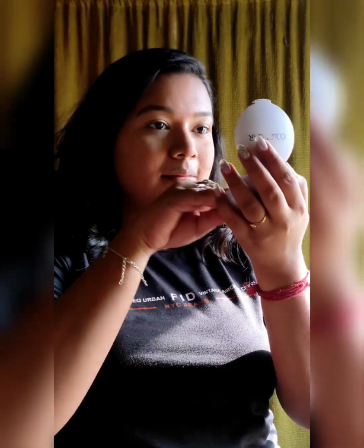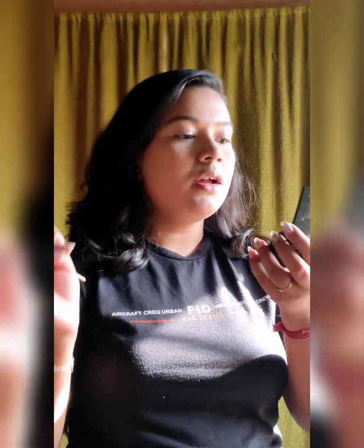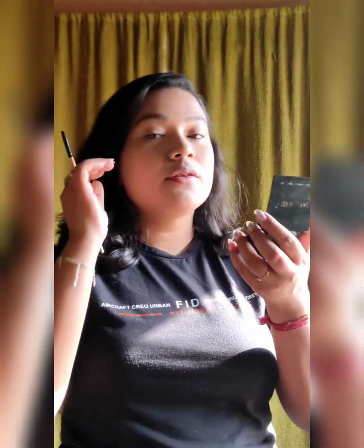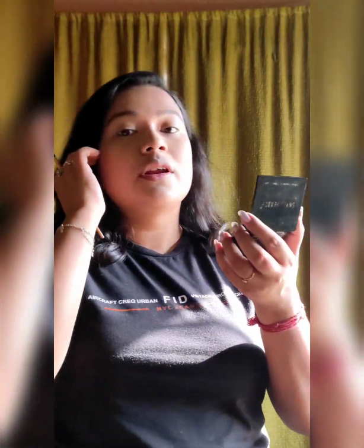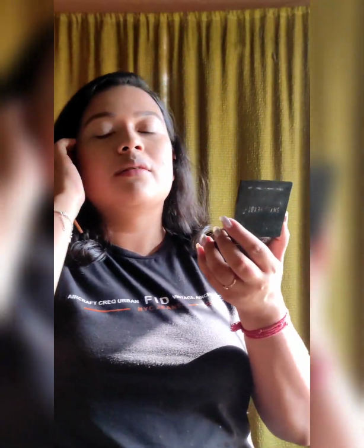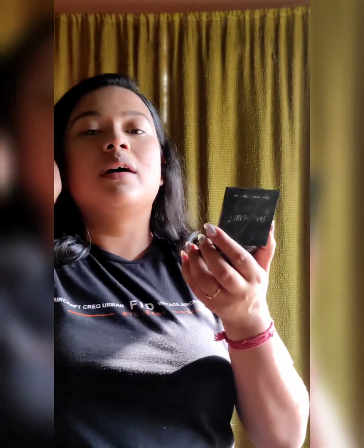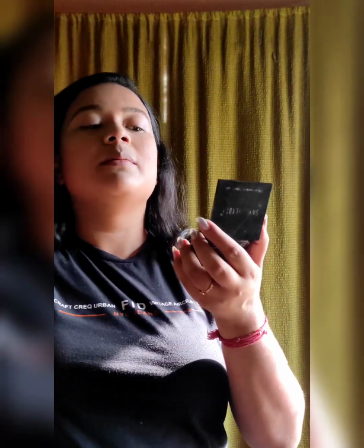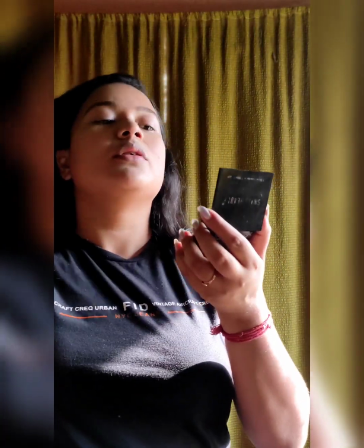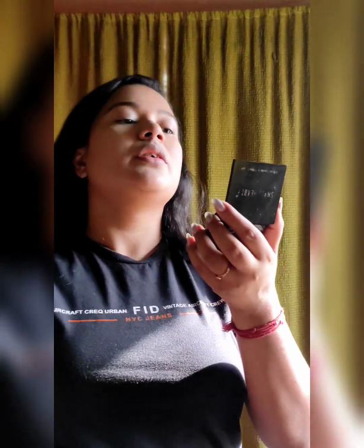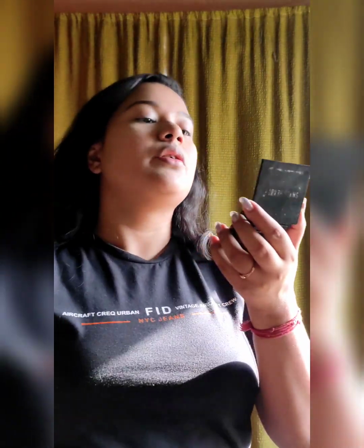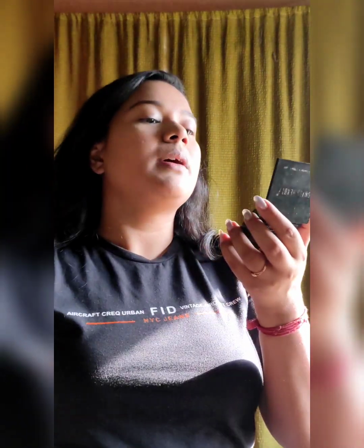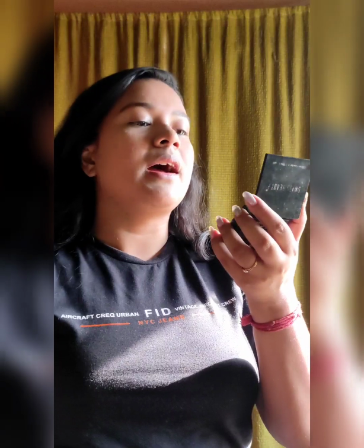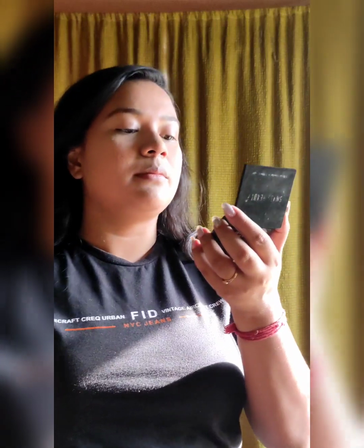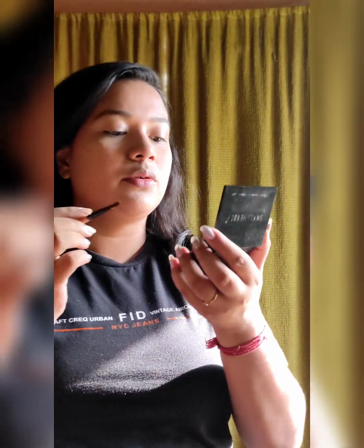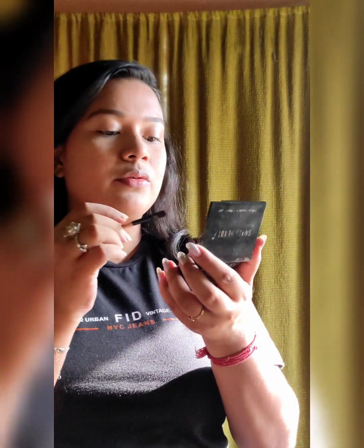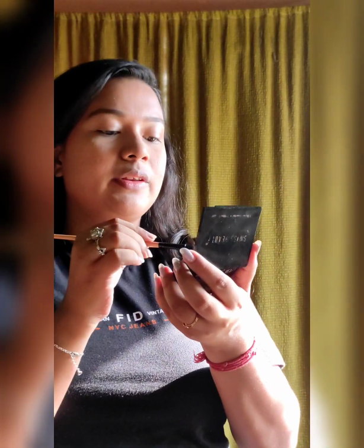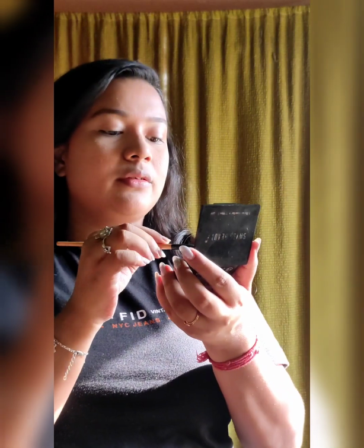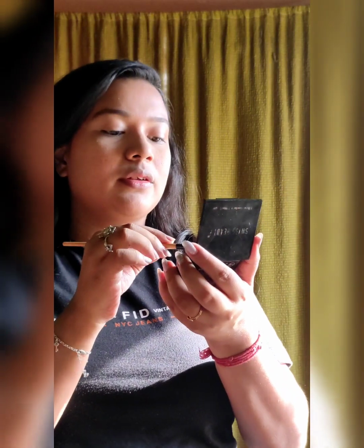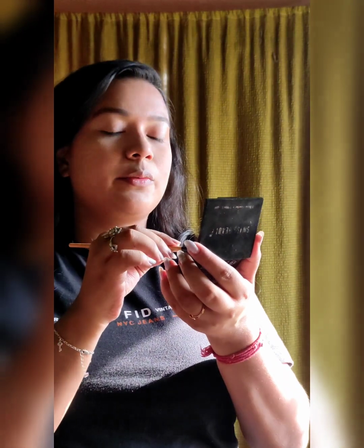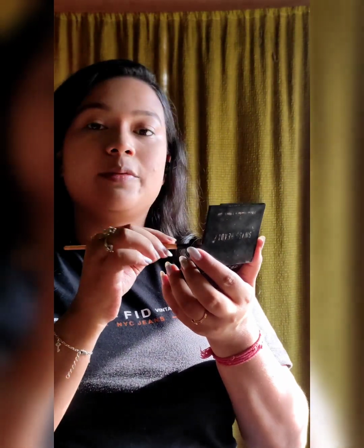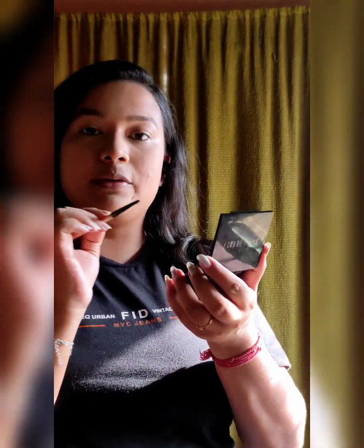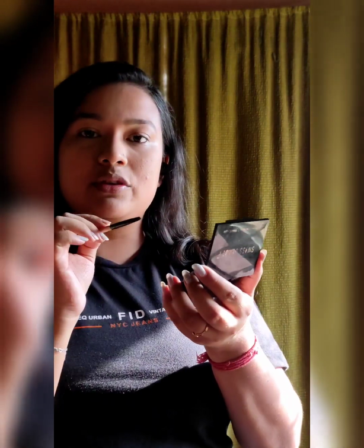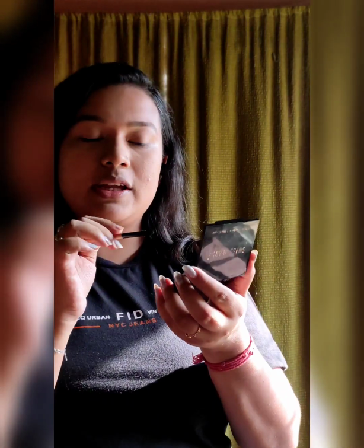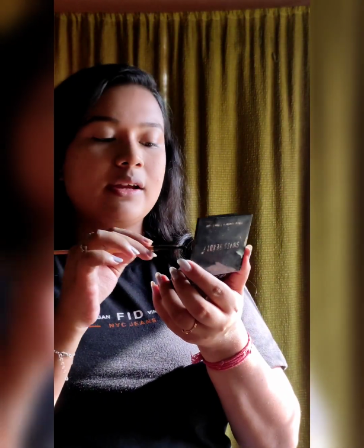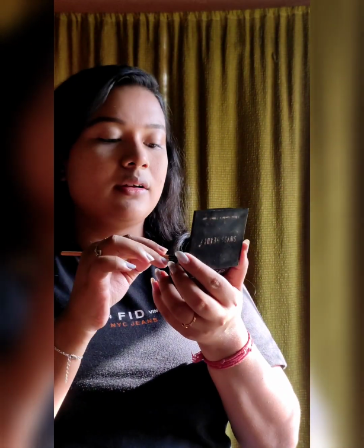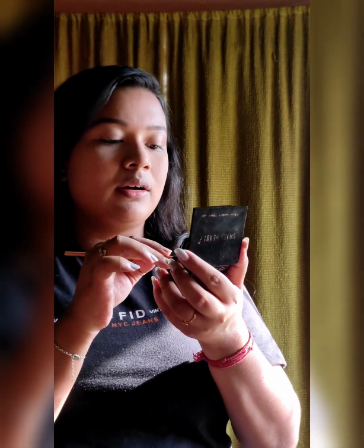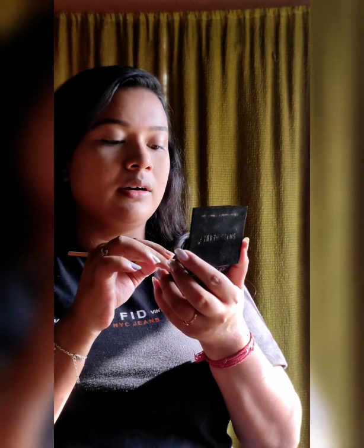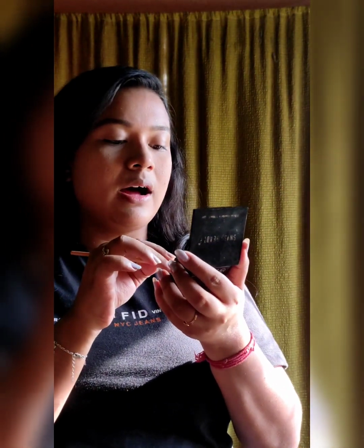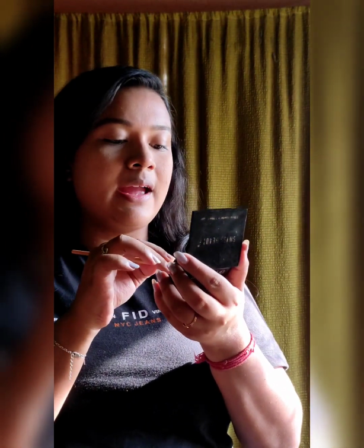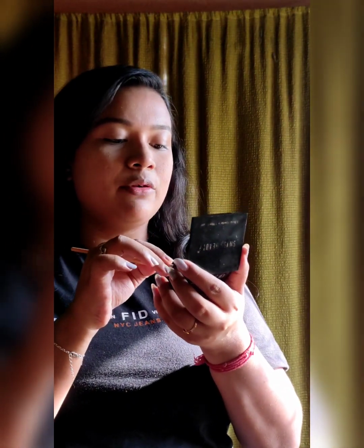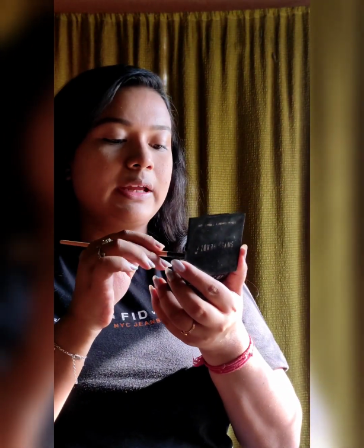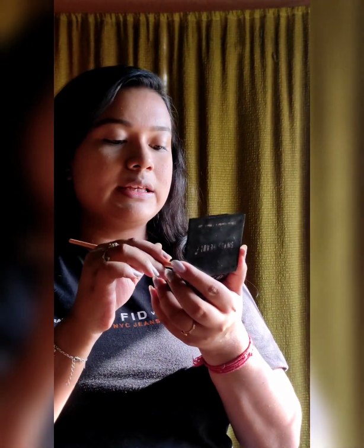Now I am going to draw my eyebrows using the Swiss Beauty eyebrow kit.